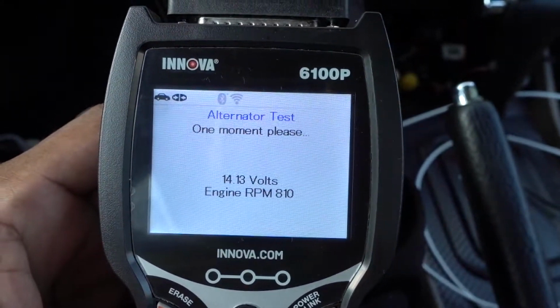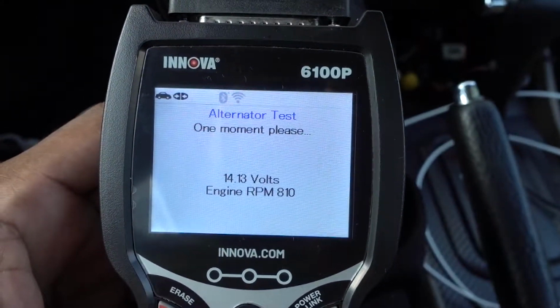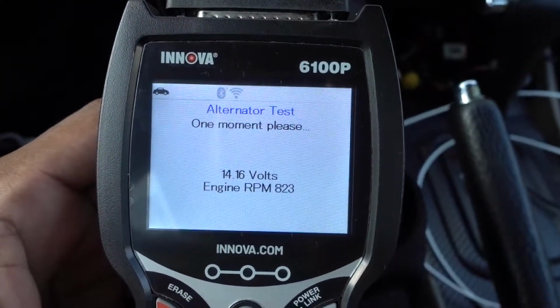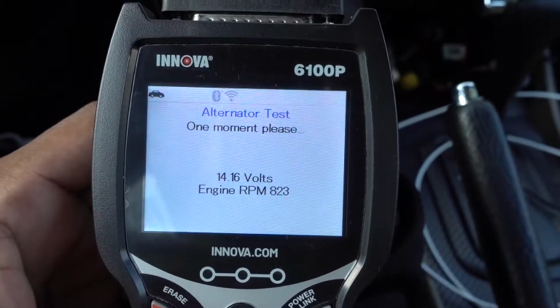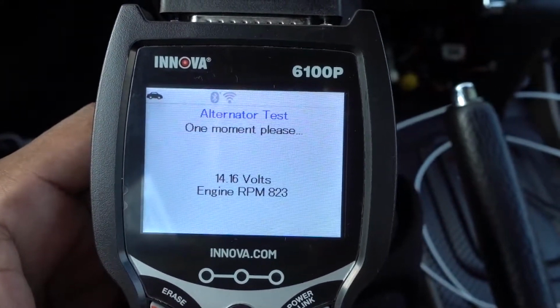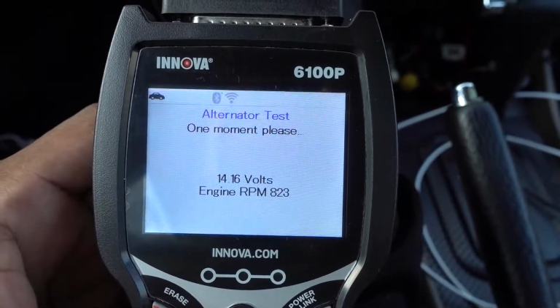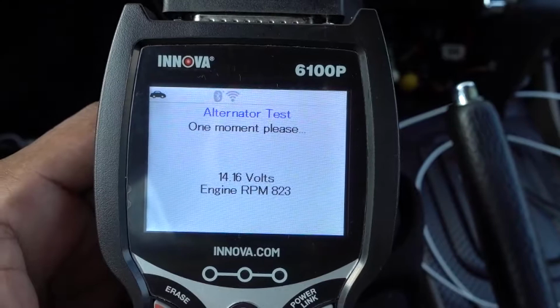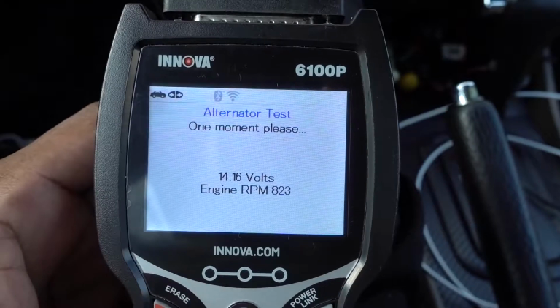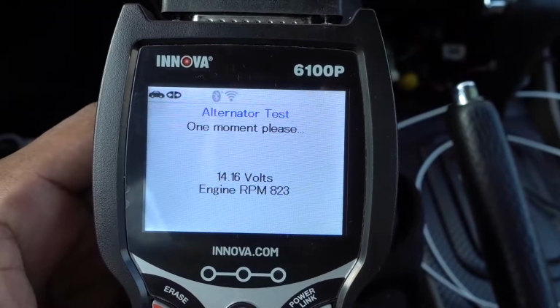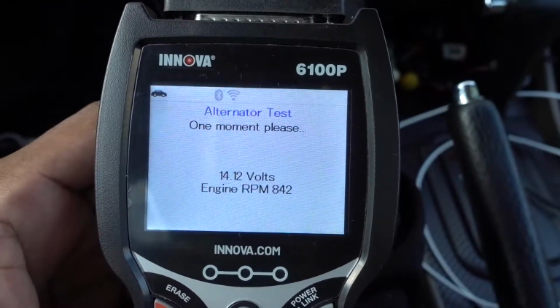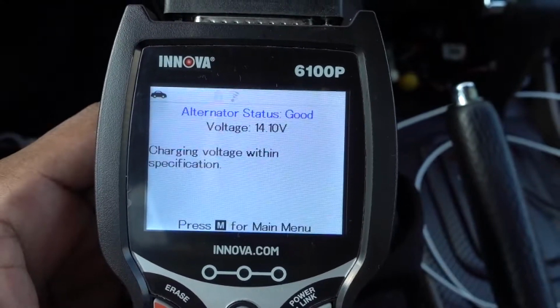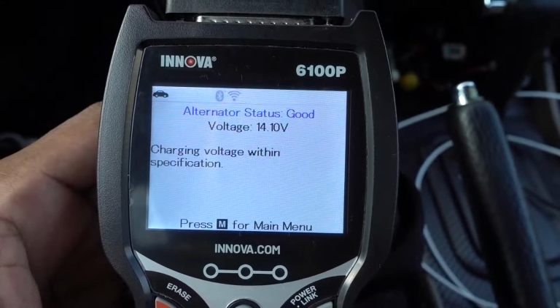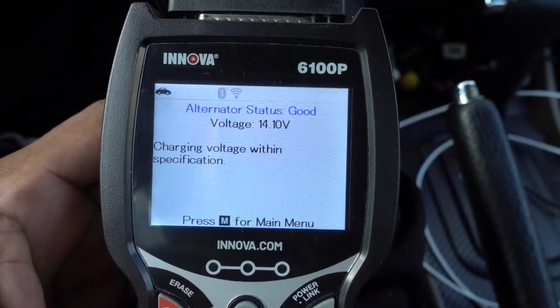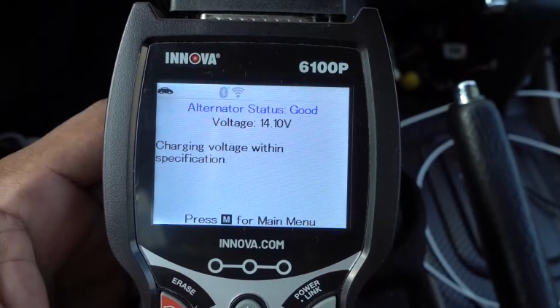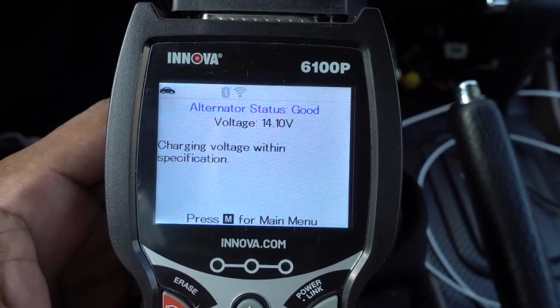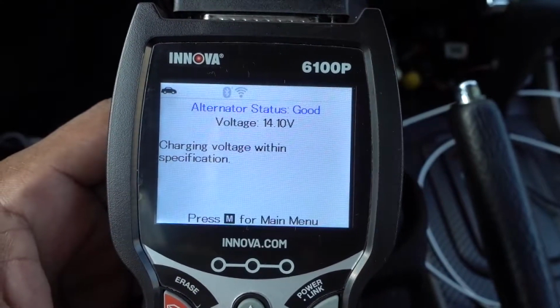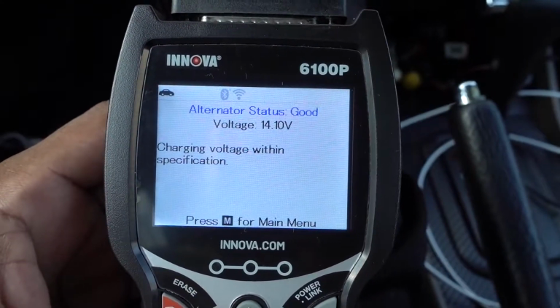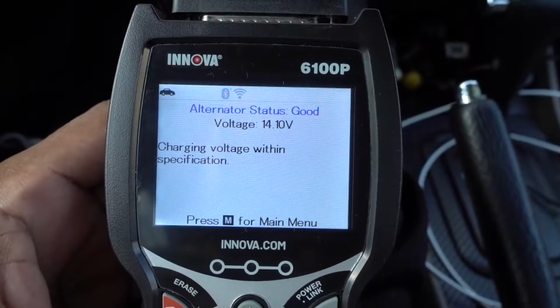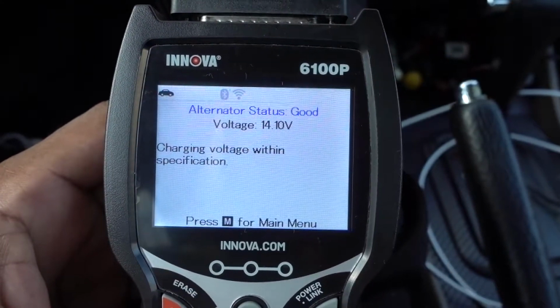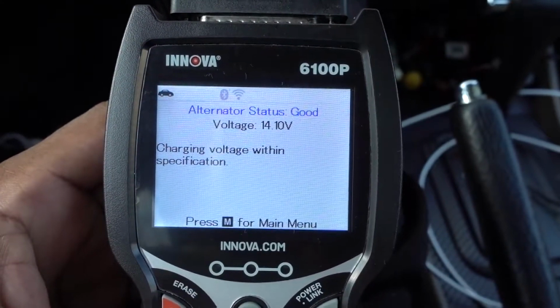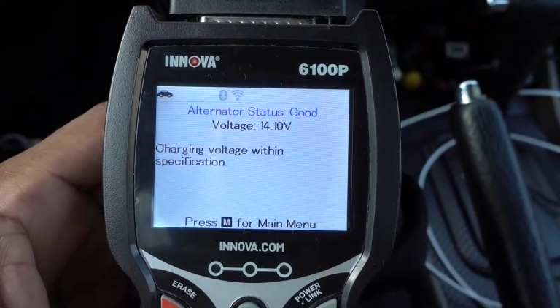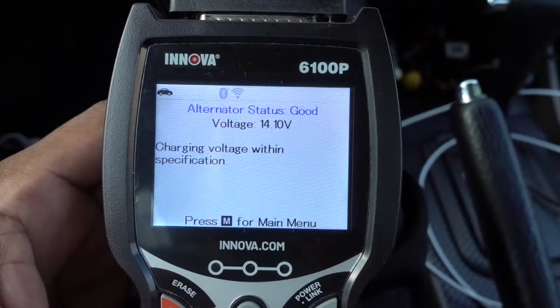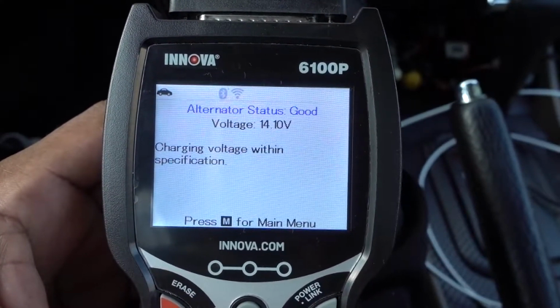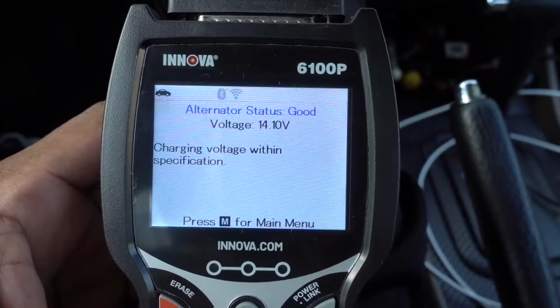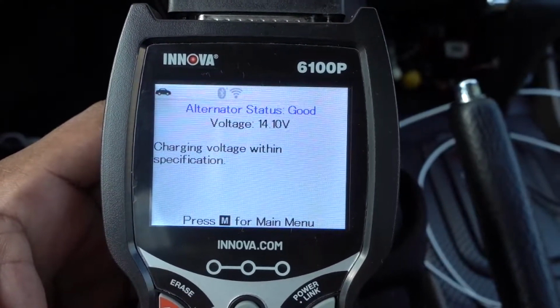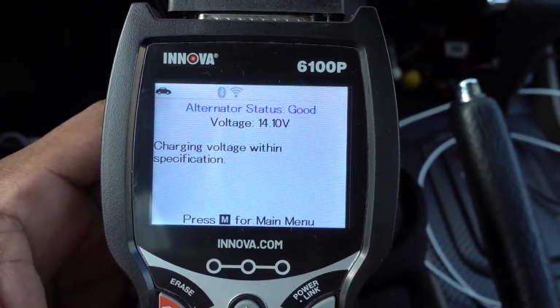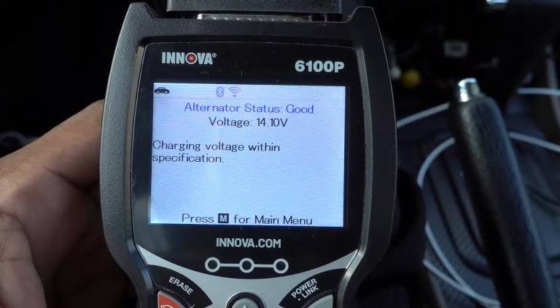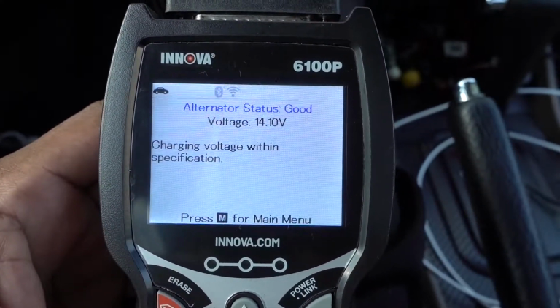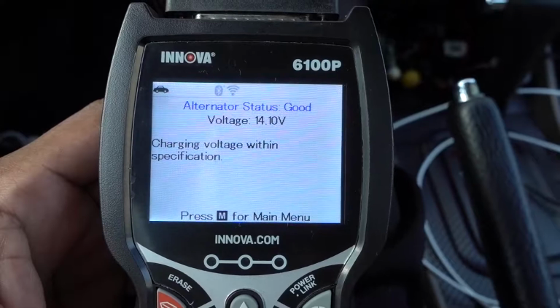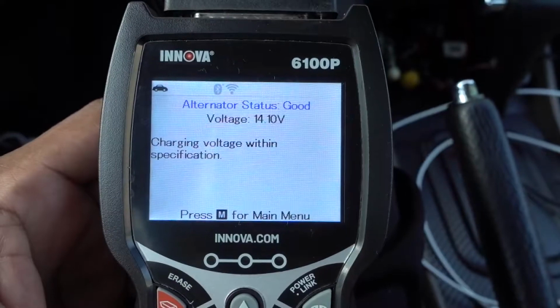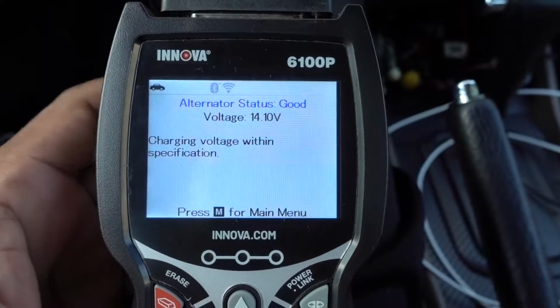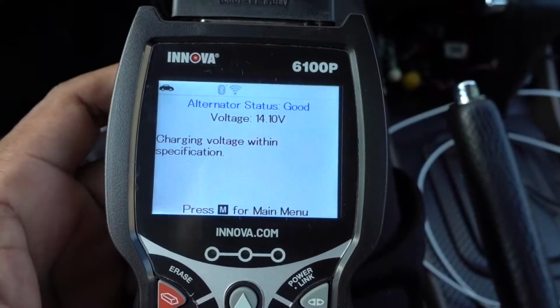After 20 seconds — charging voltage: charging voltage within the specifications. So we're good on that.